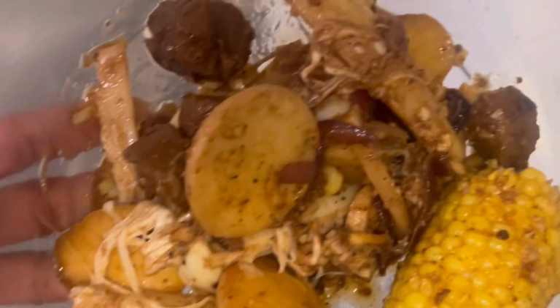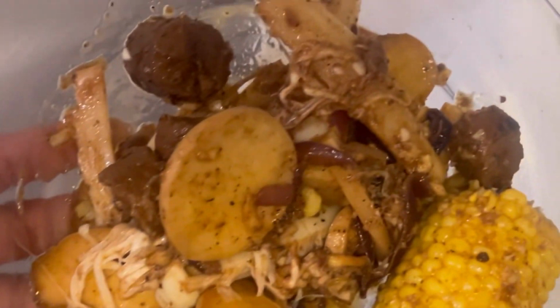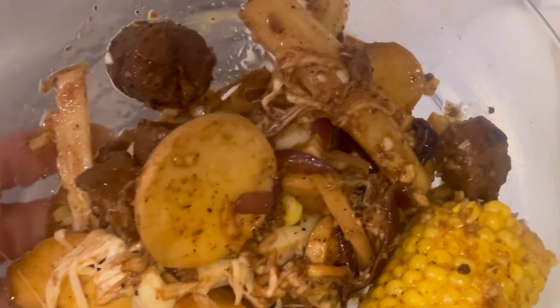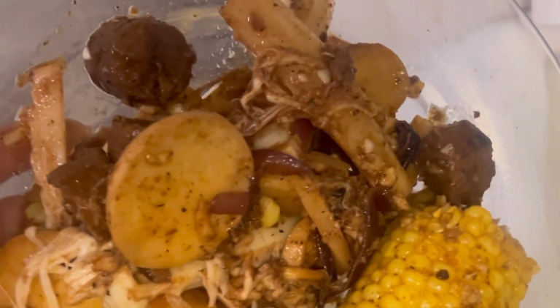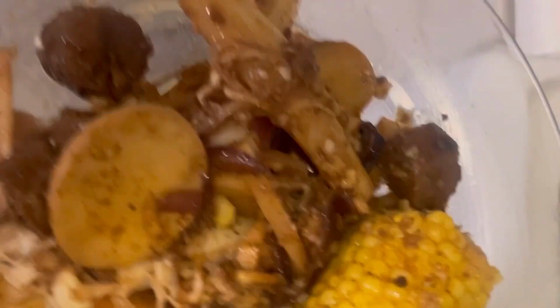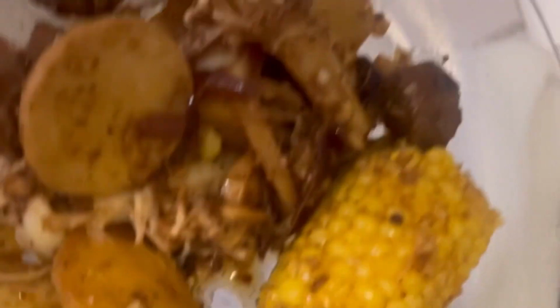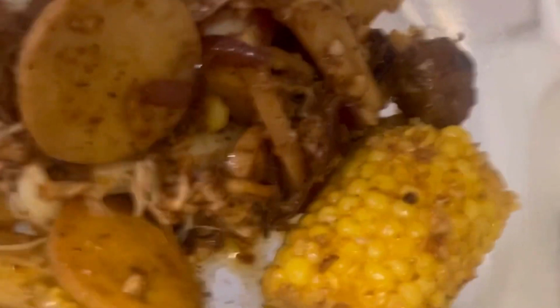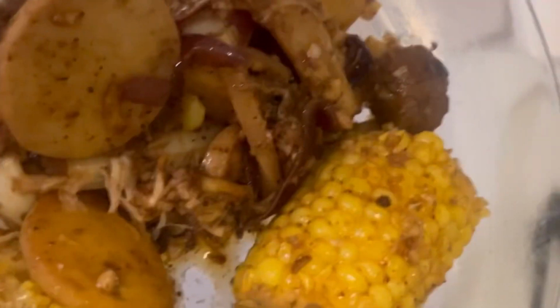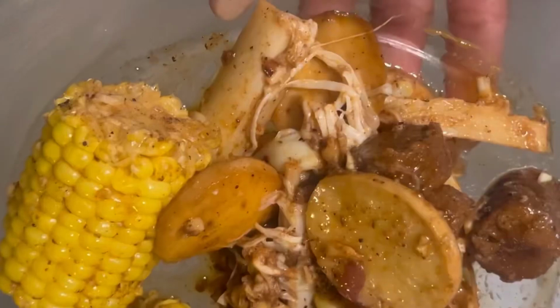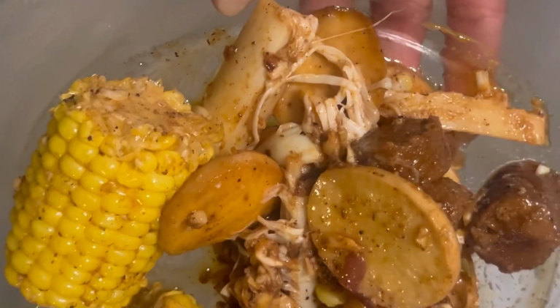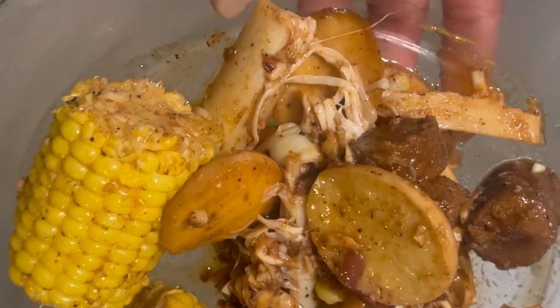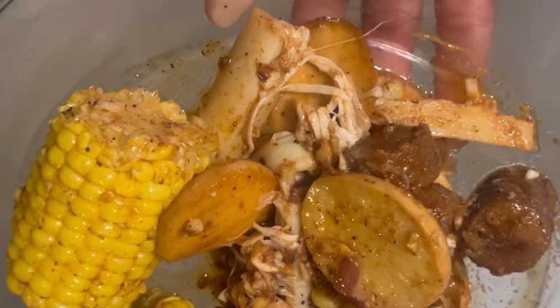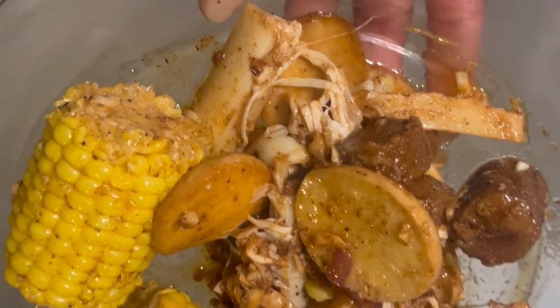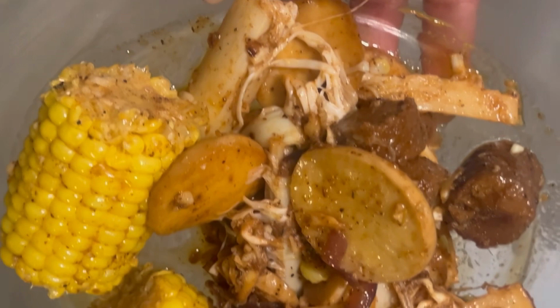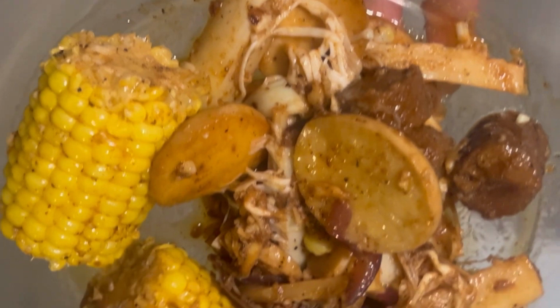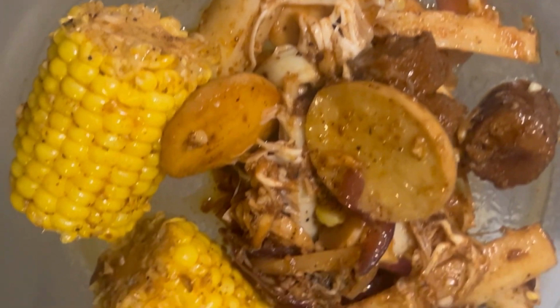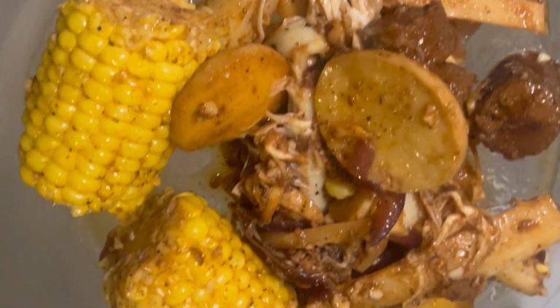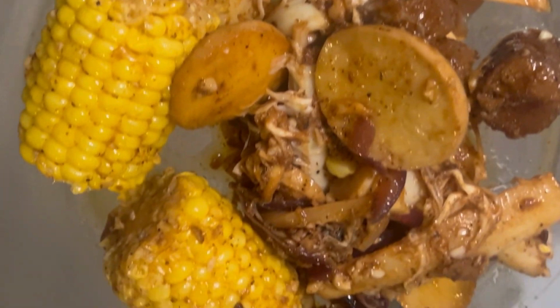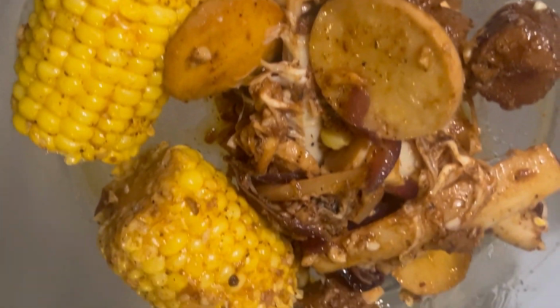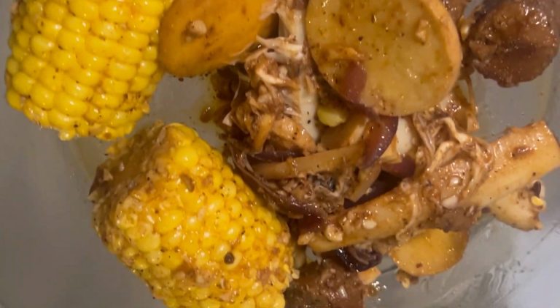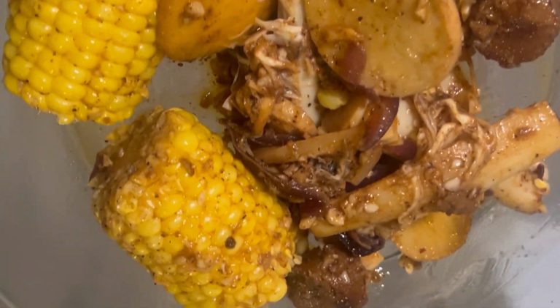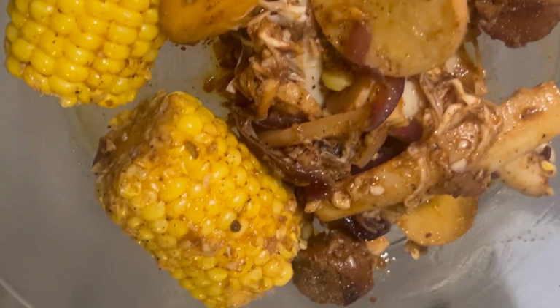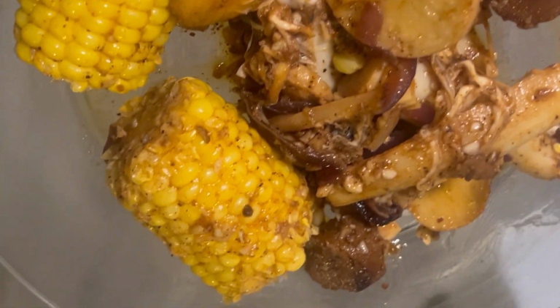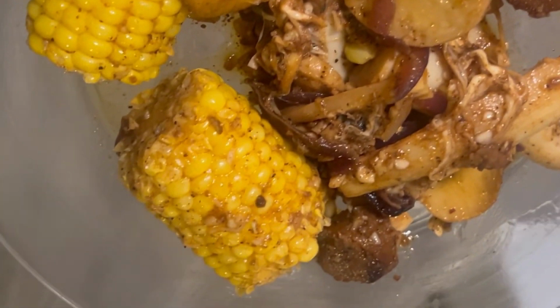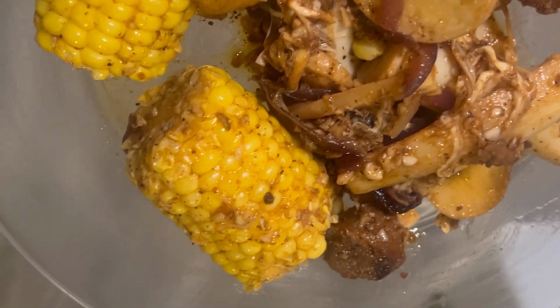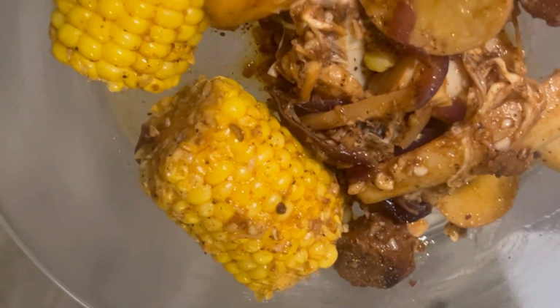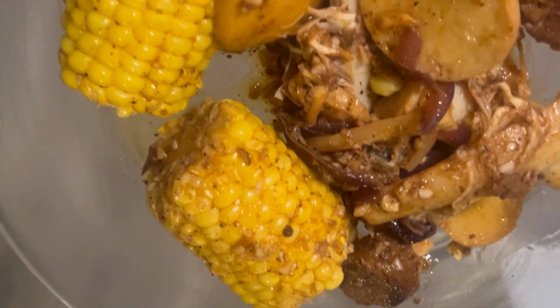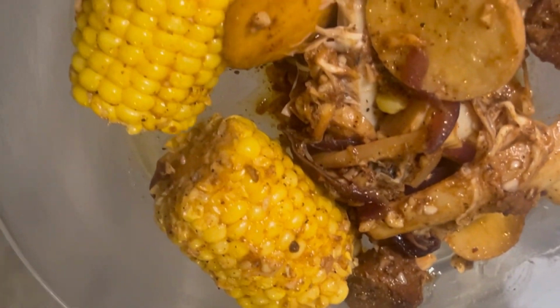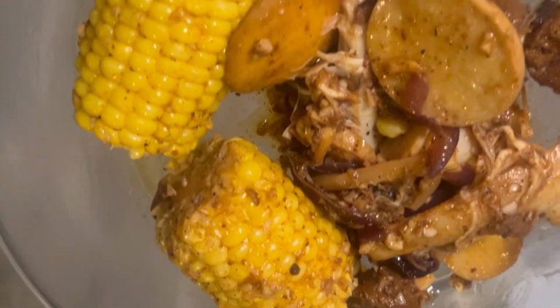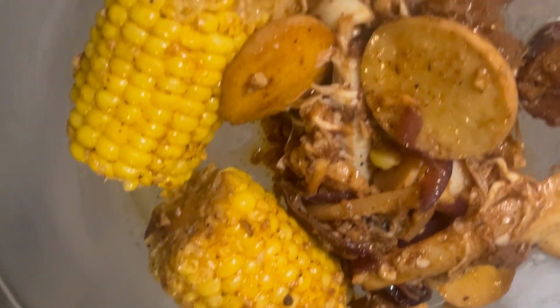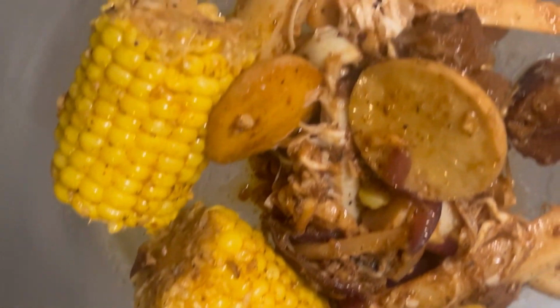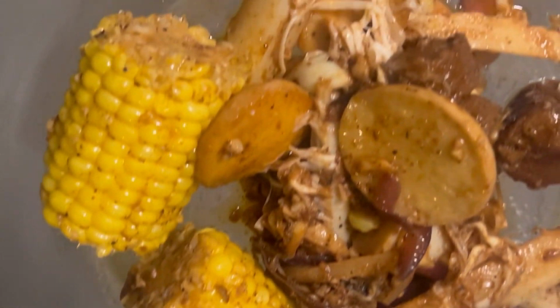When I tell y'all this tastes good, it's good — for real. Crab legs, shrimp, you ain't missing out. Anytime. Thank you.